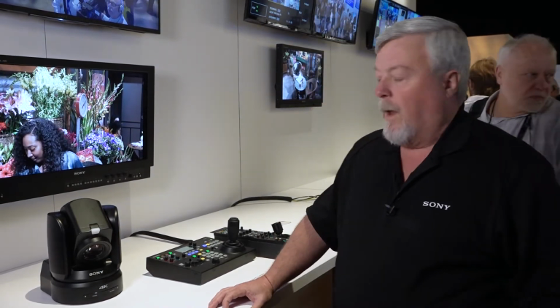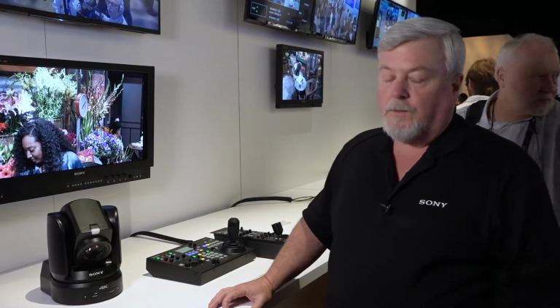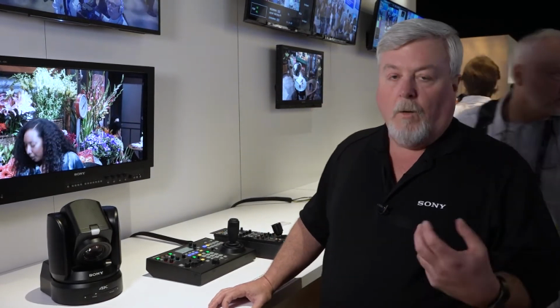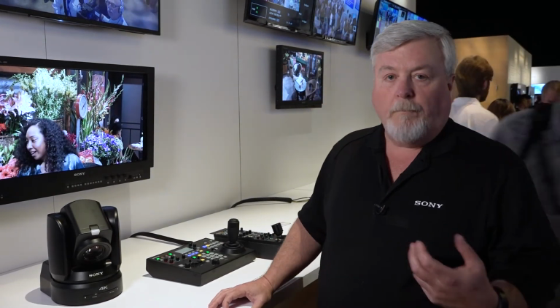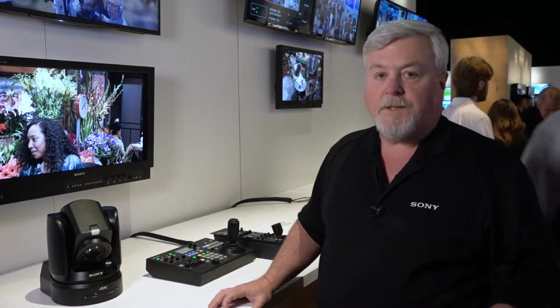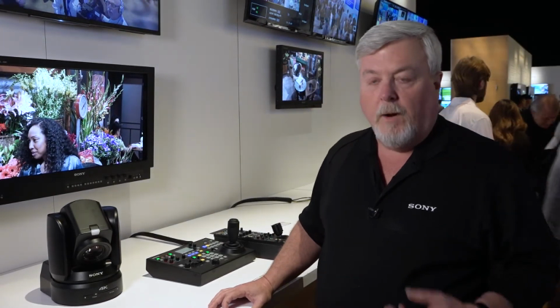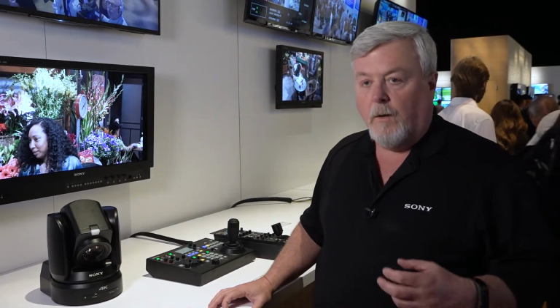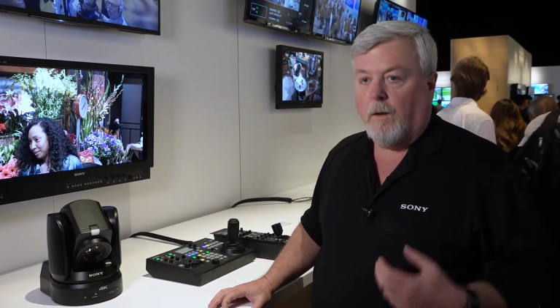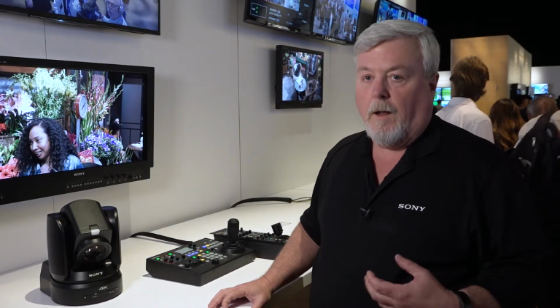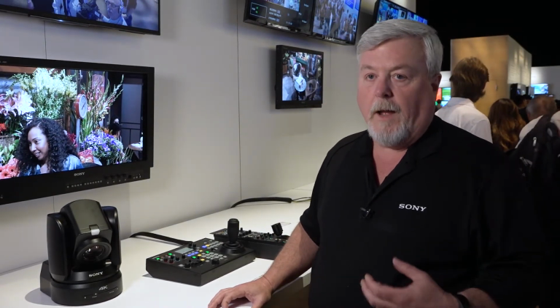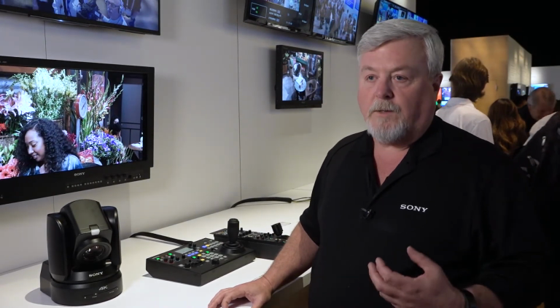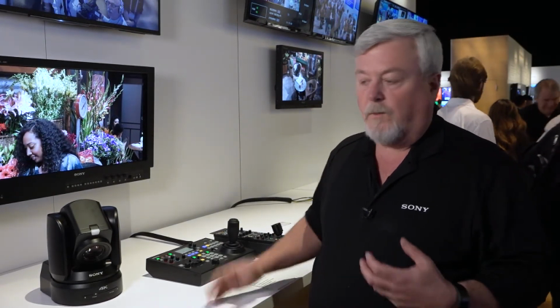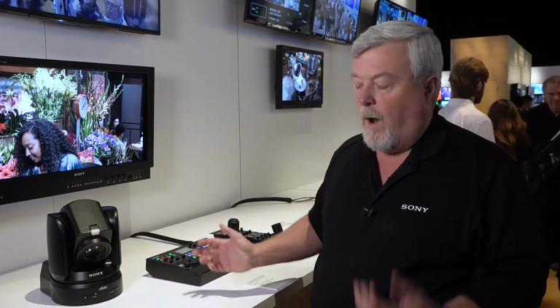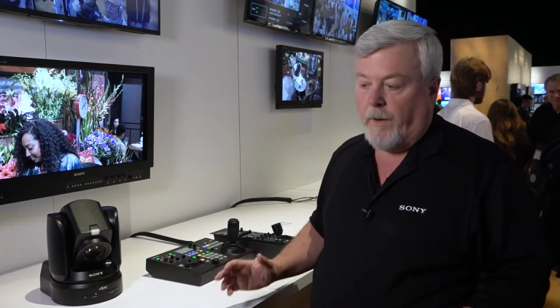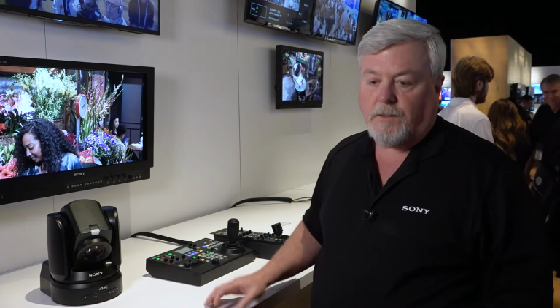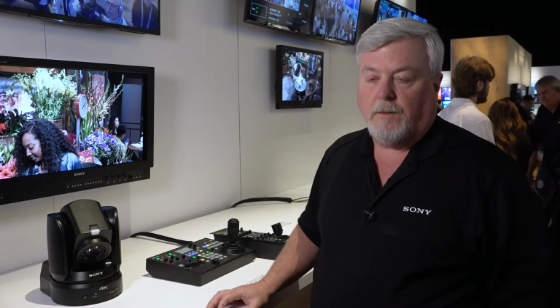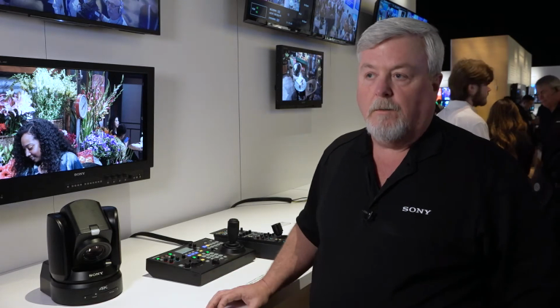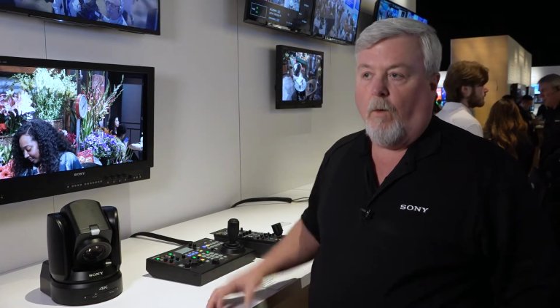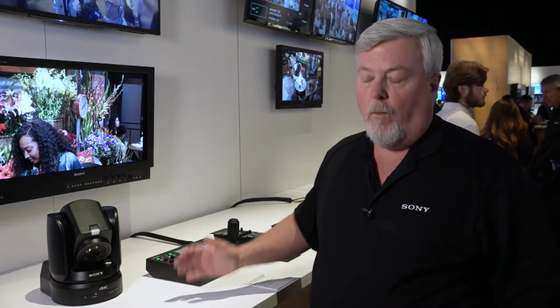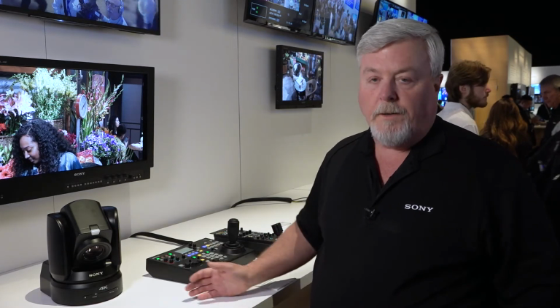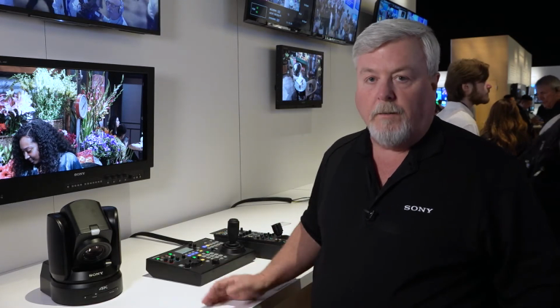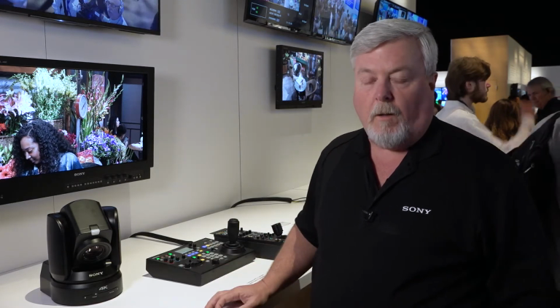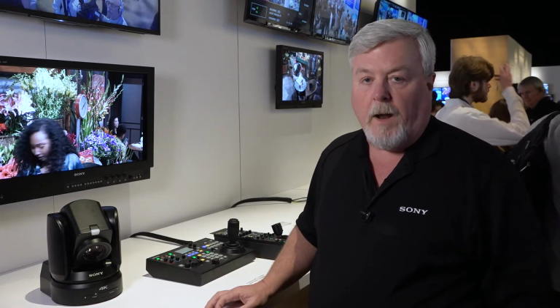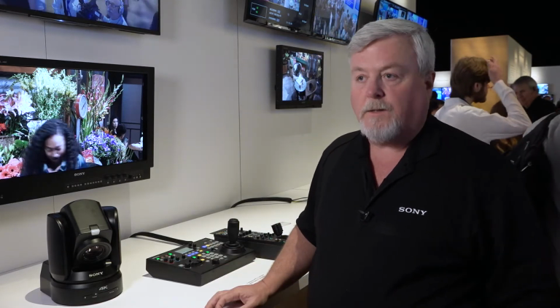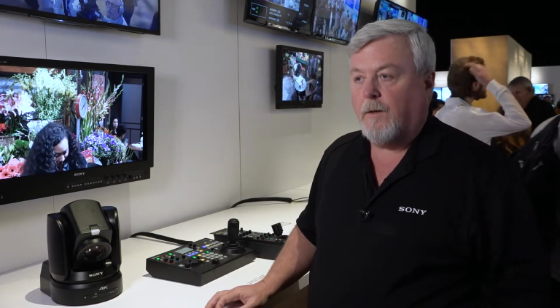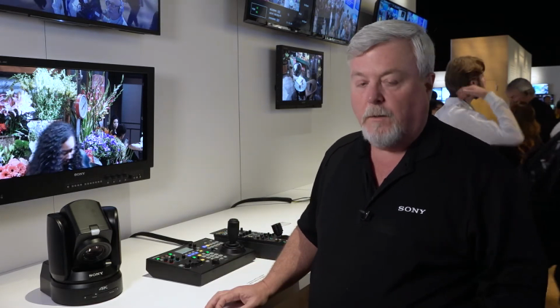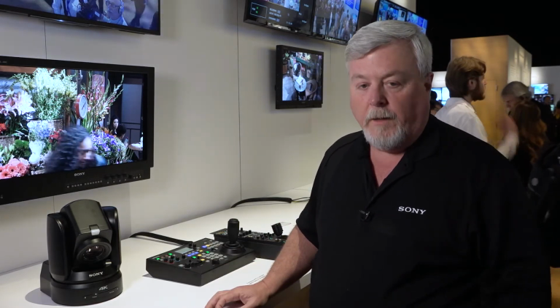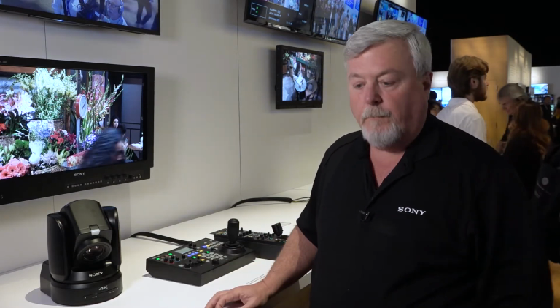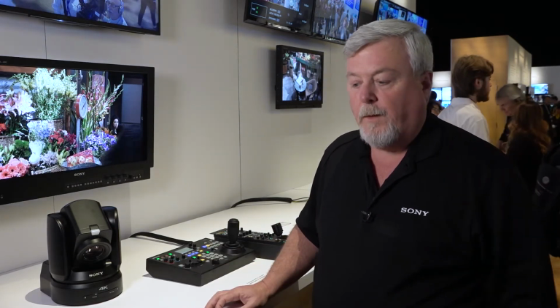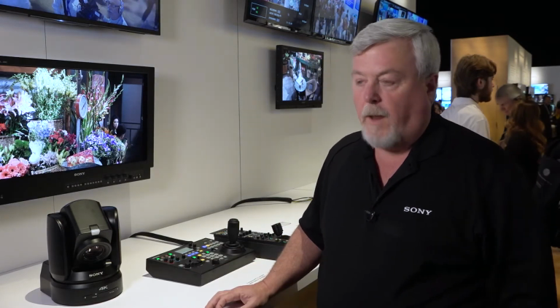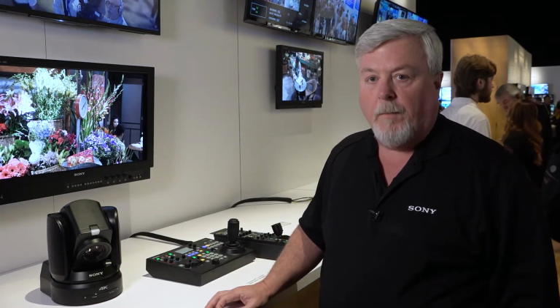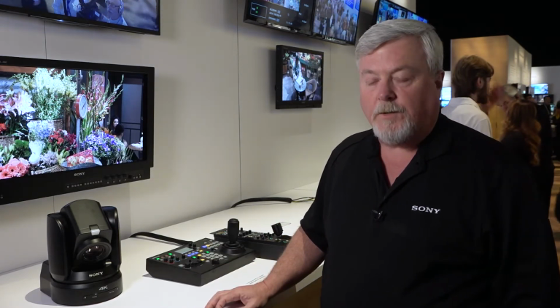Preset mode 2 allows two operators — one to do the color balance and the other to do the camera motion.